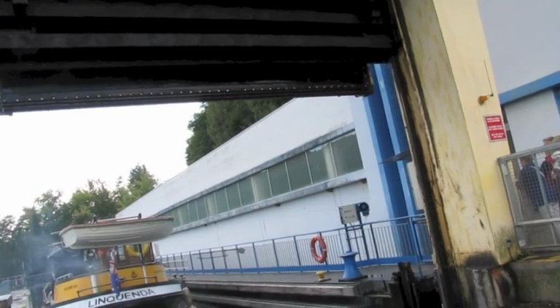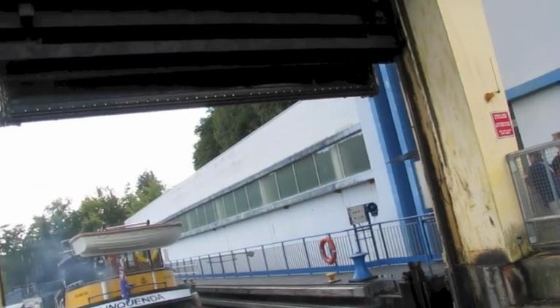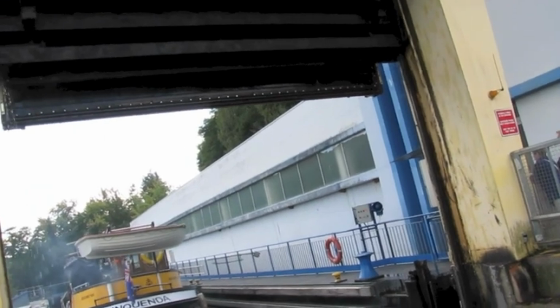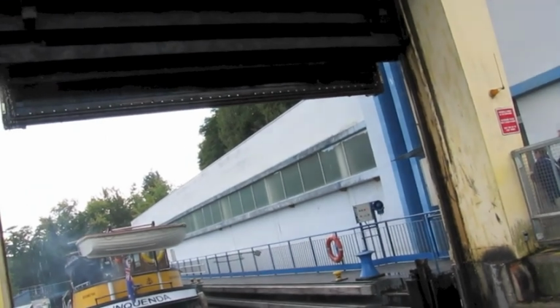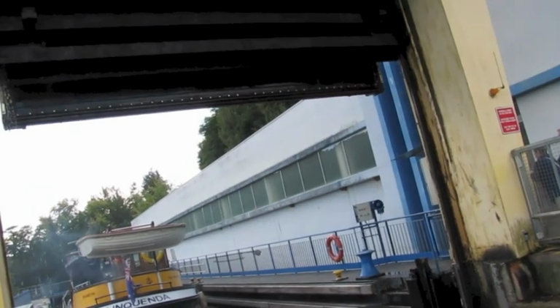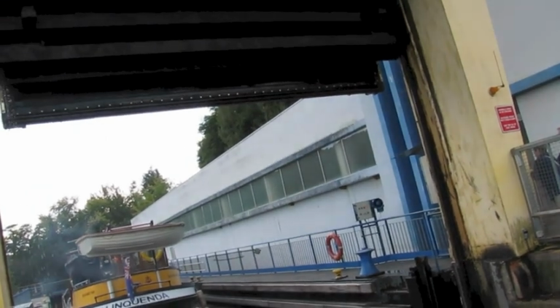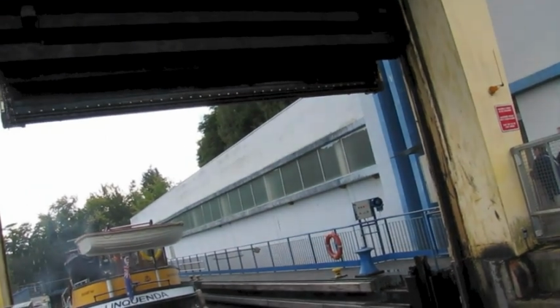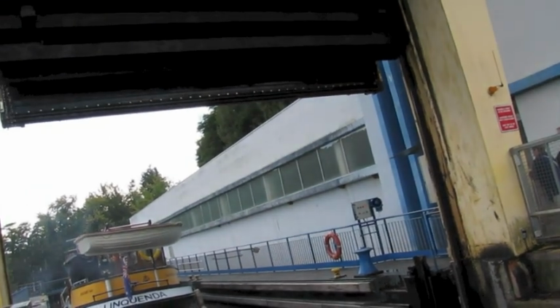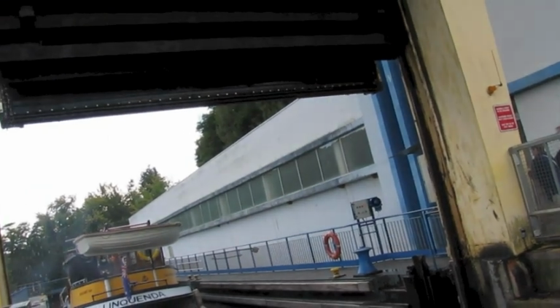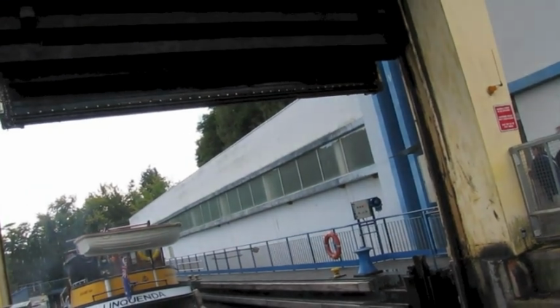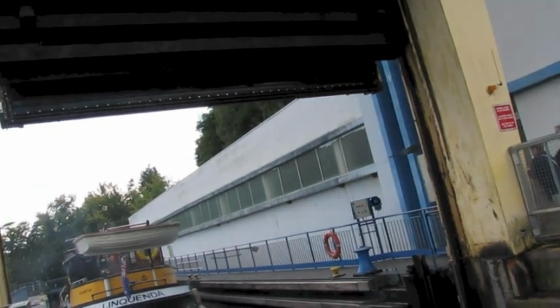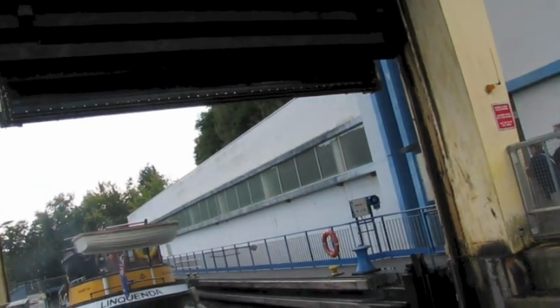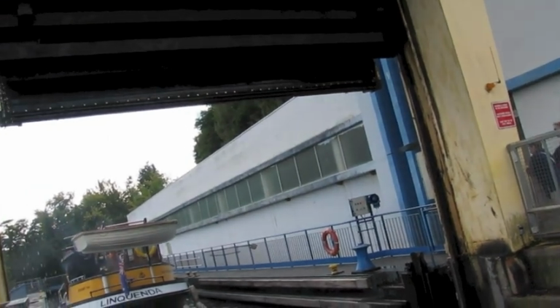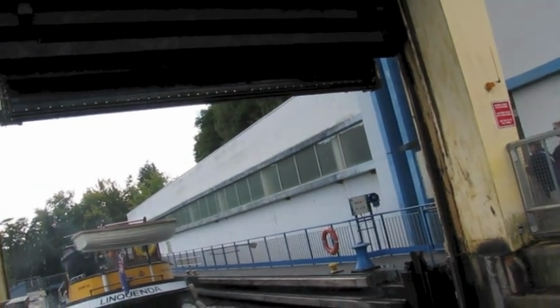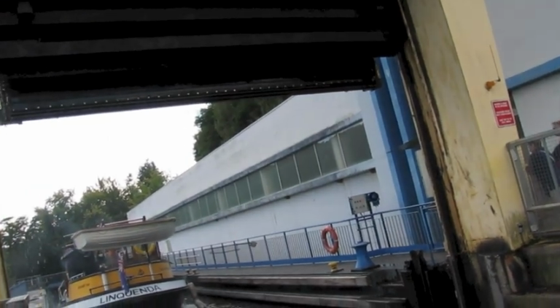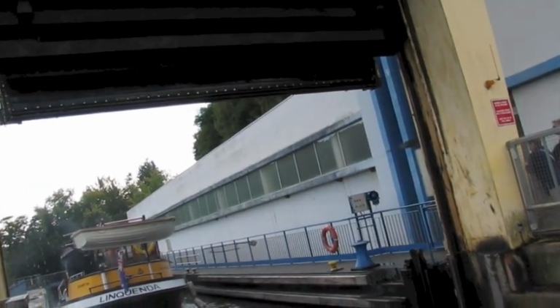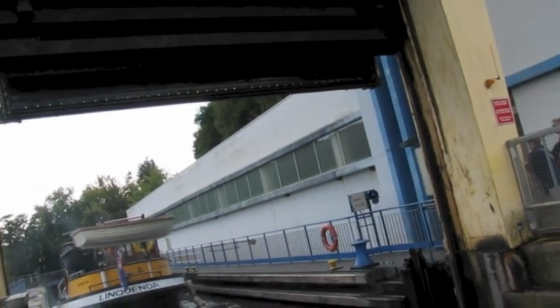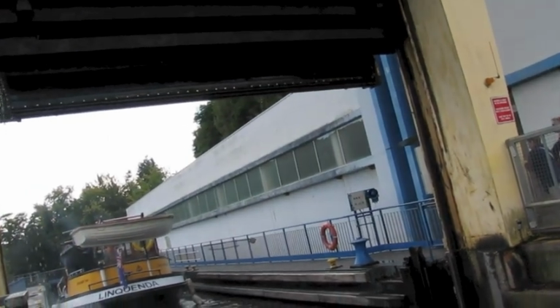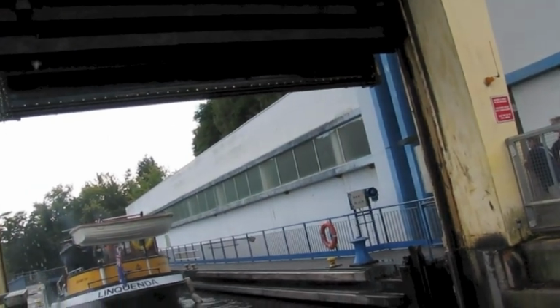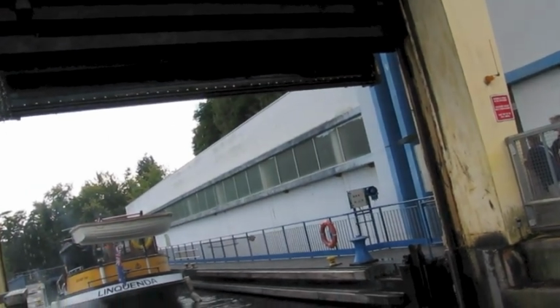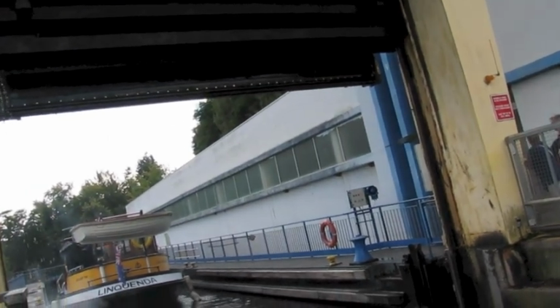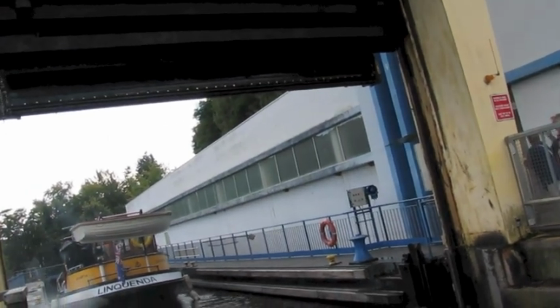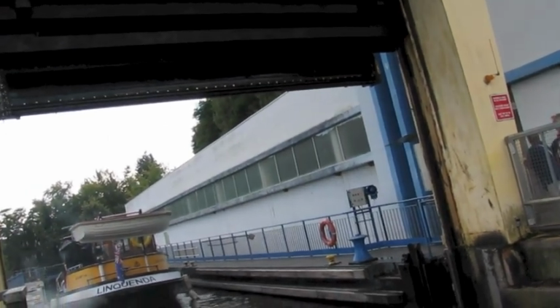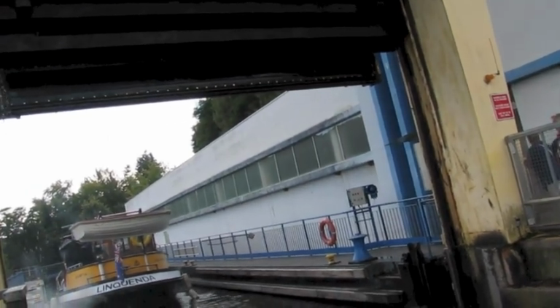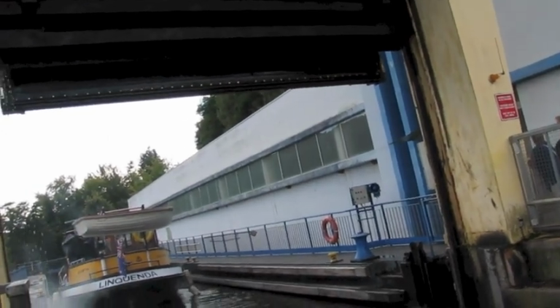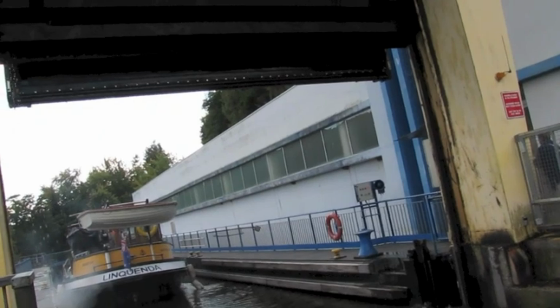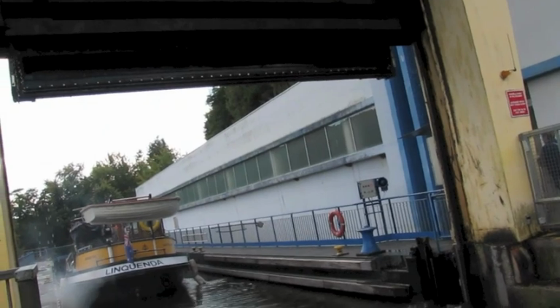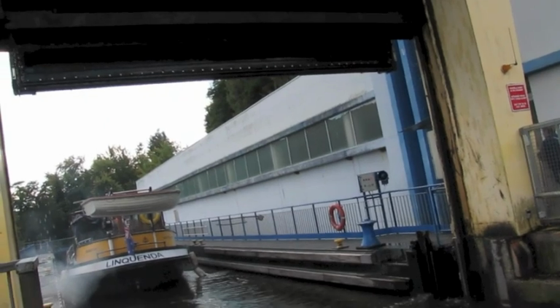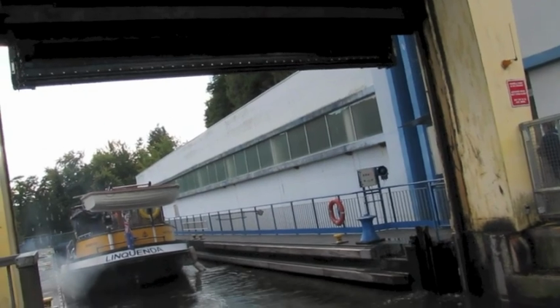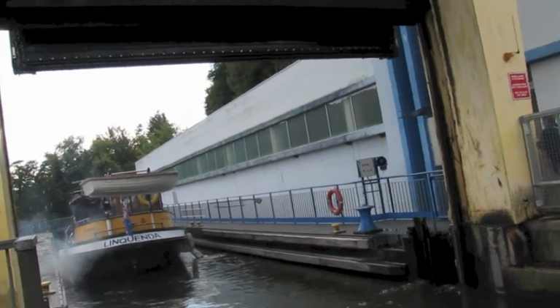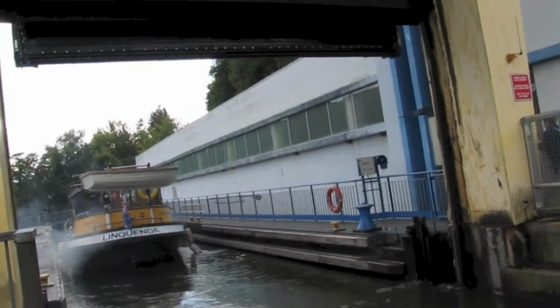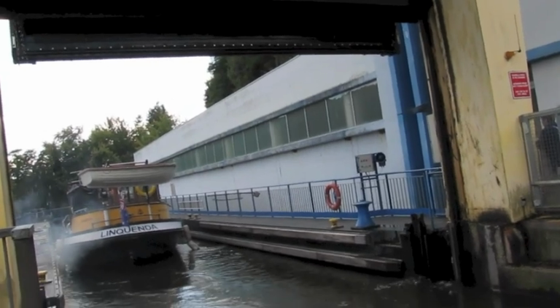Now I'll let the French commentator take over while we go down the lift, and they'll tell you more as we come down to the water.